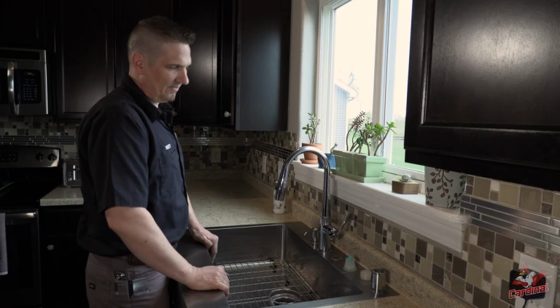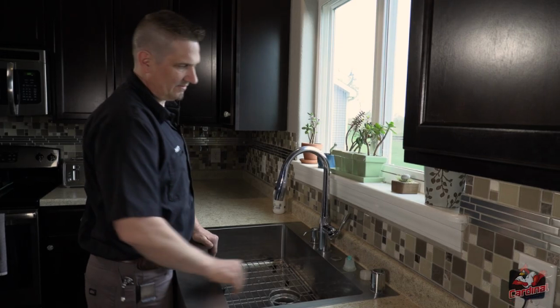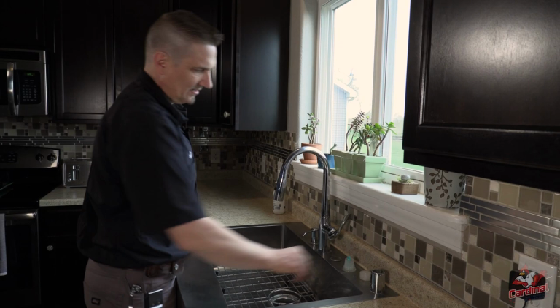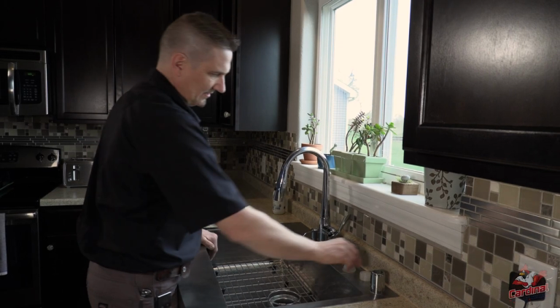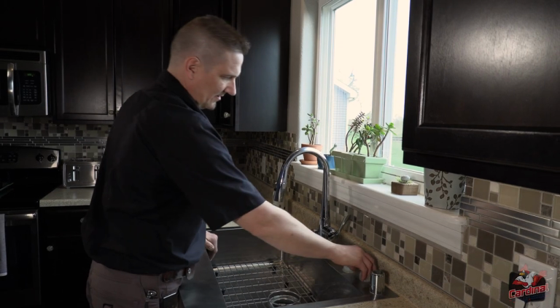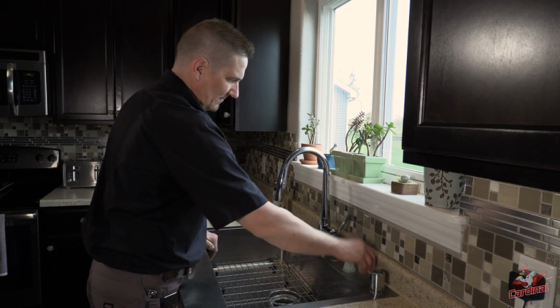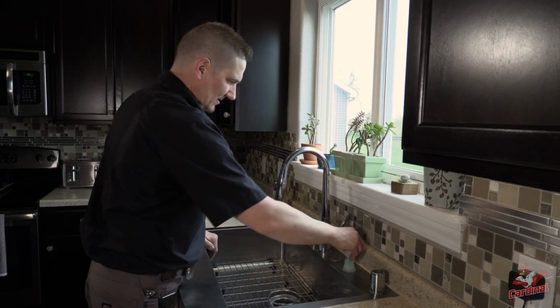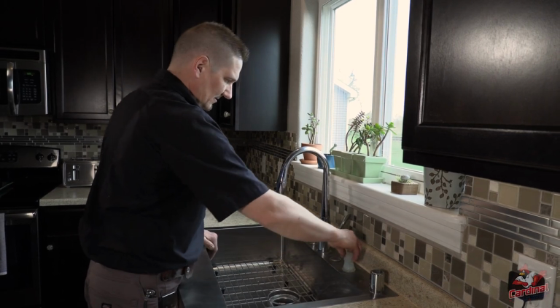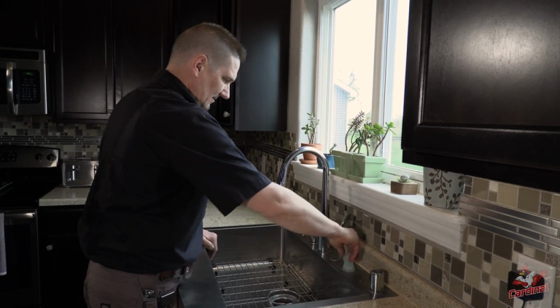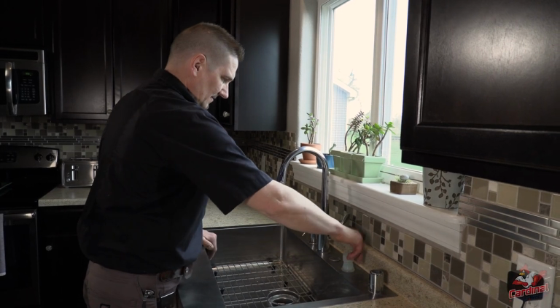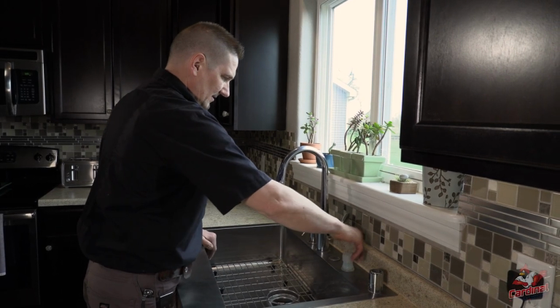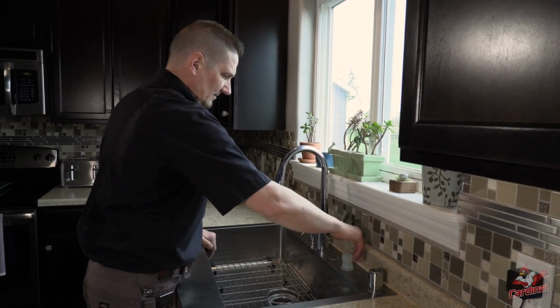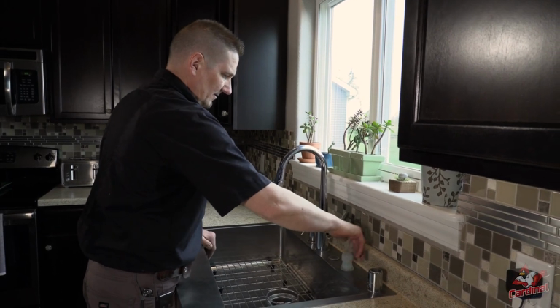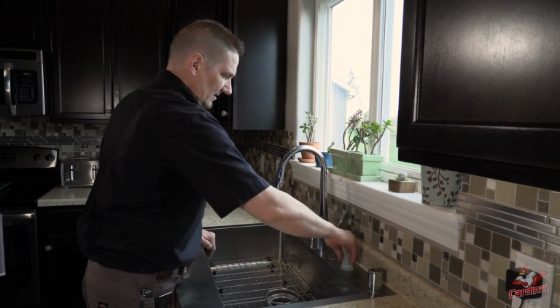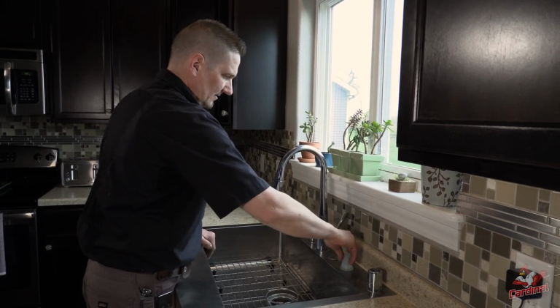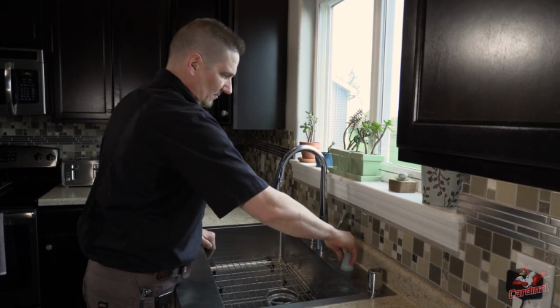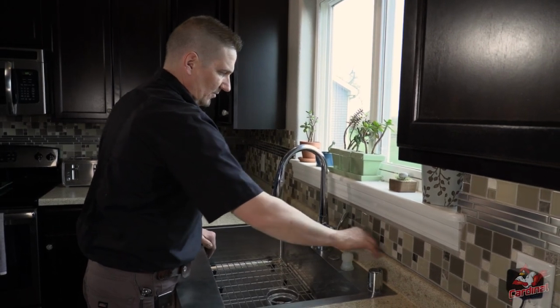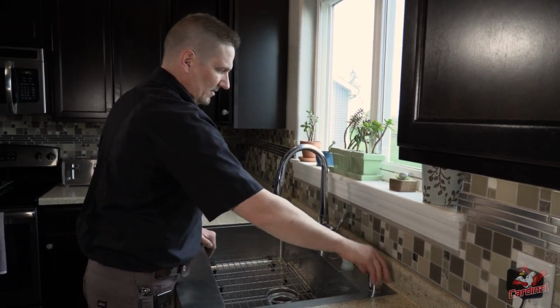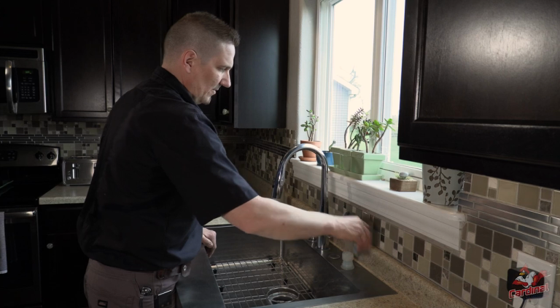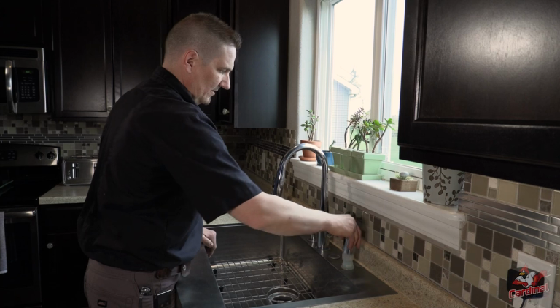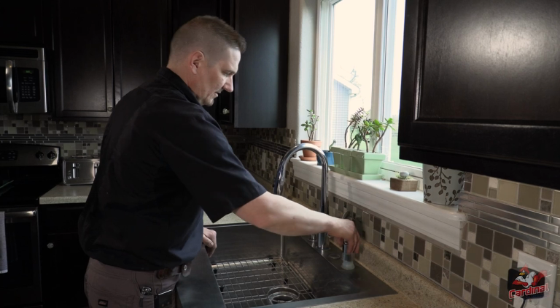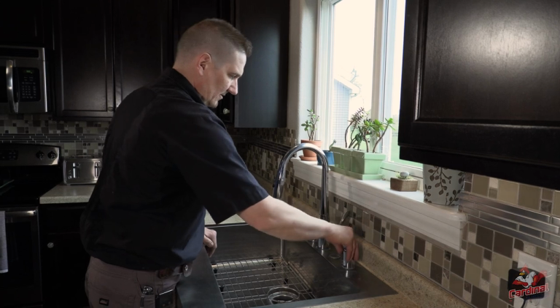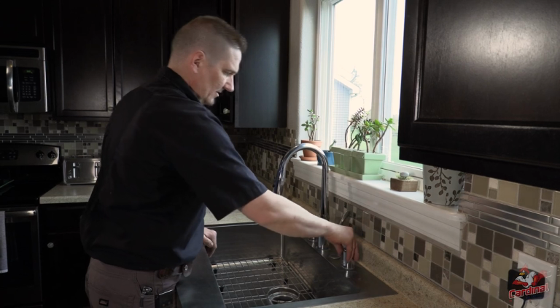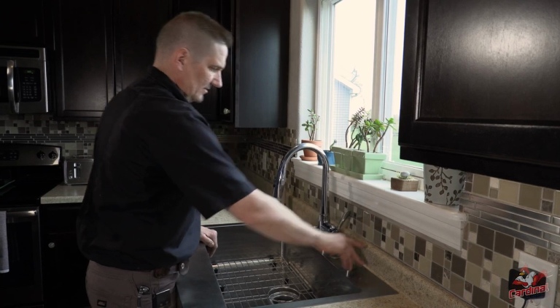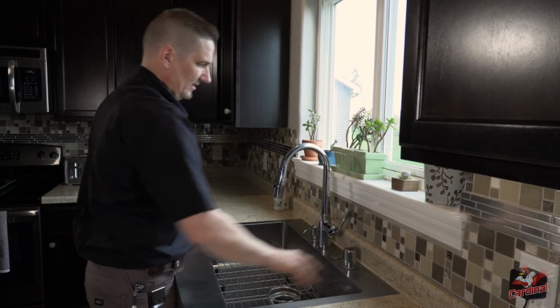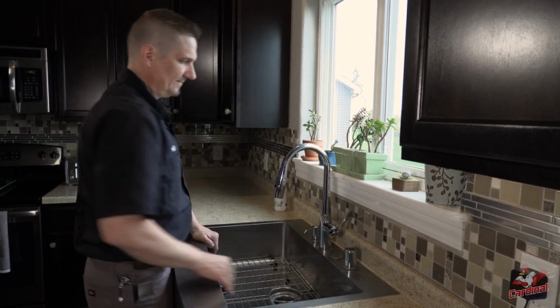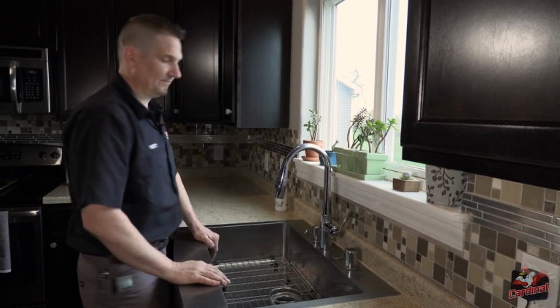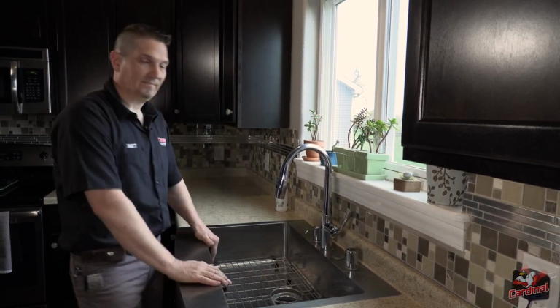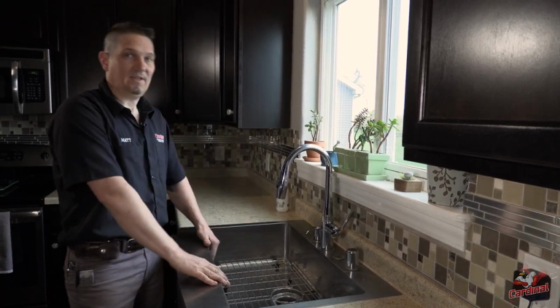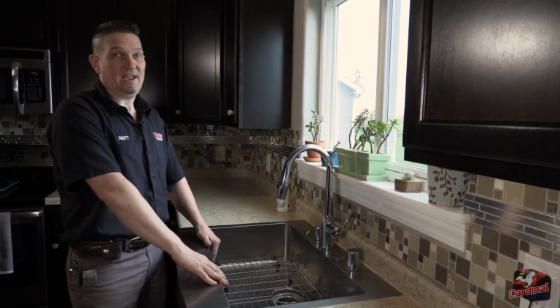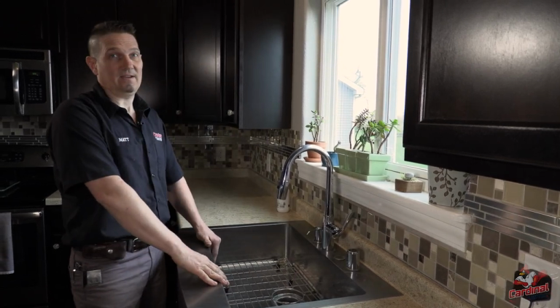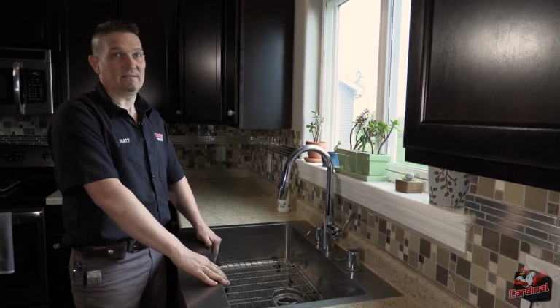Although it doesn't look the best, this little thing is an important component to your kitchen sink. And now you know.